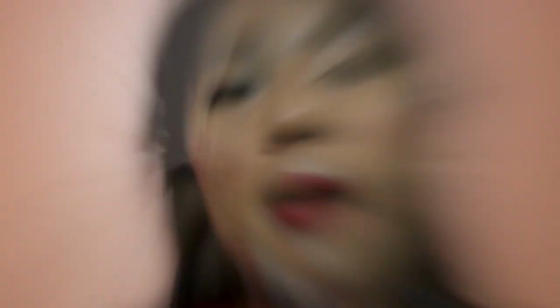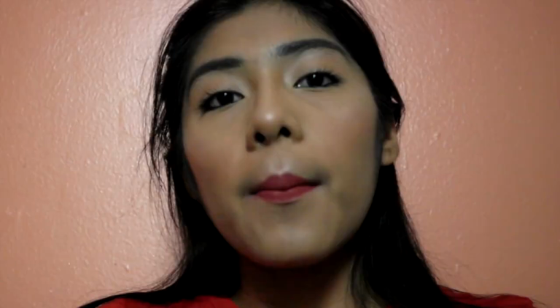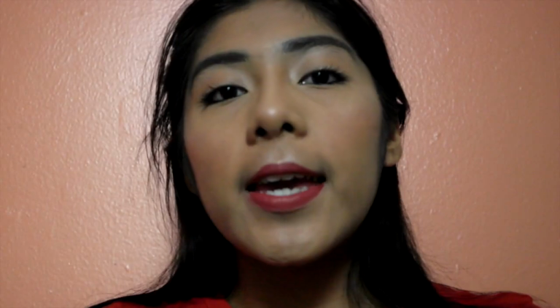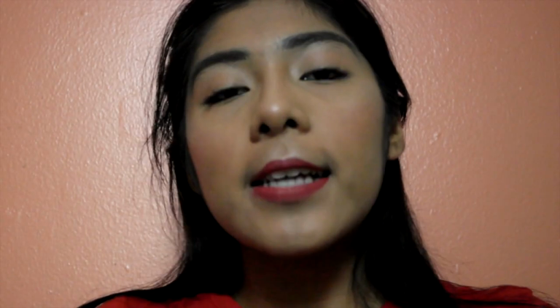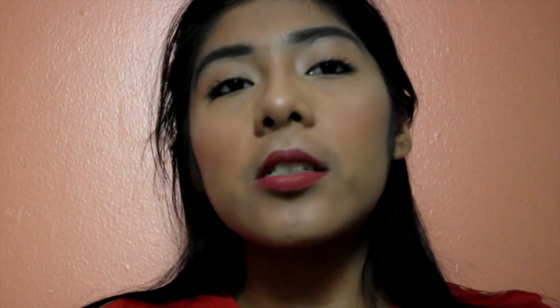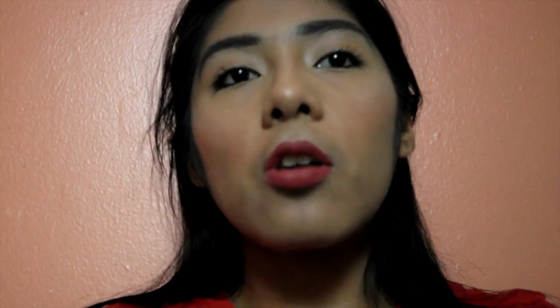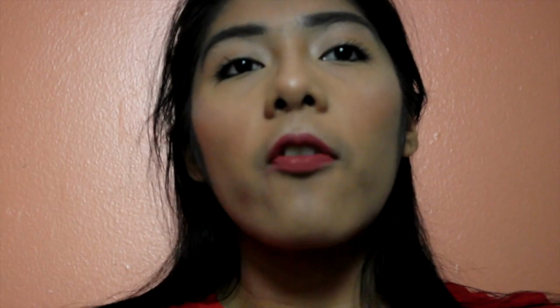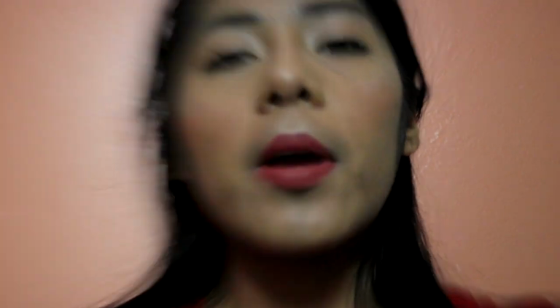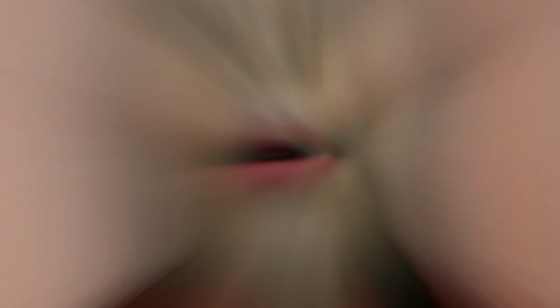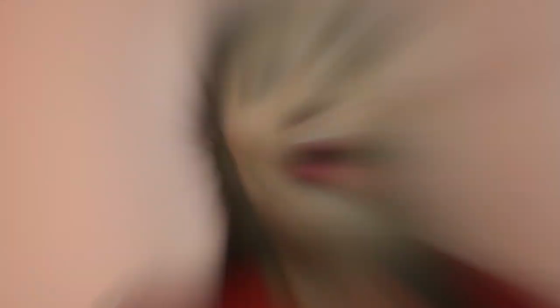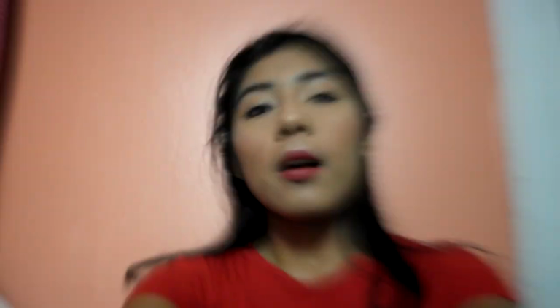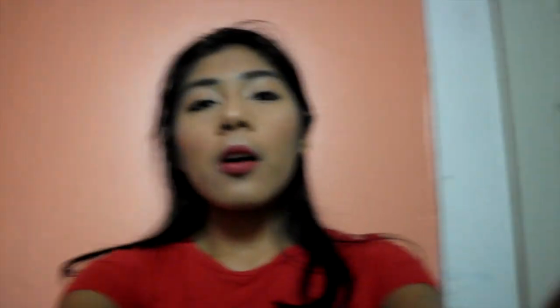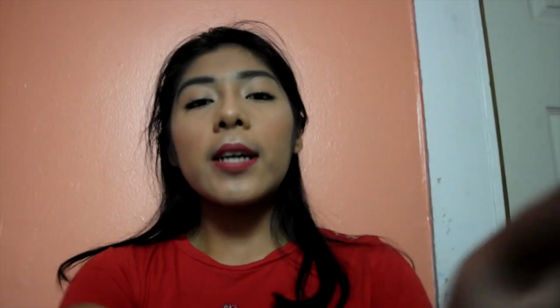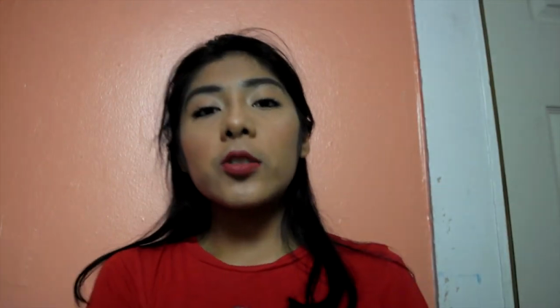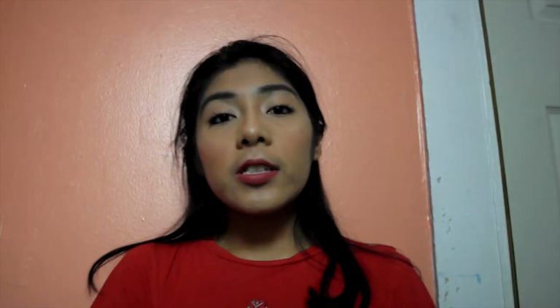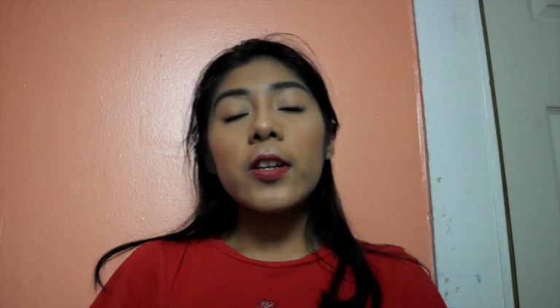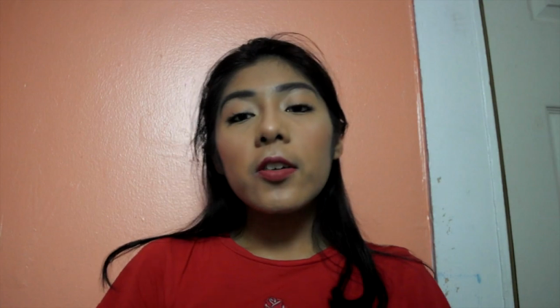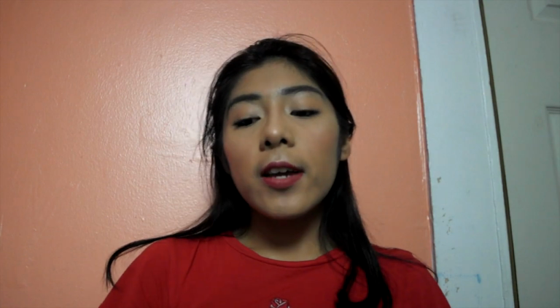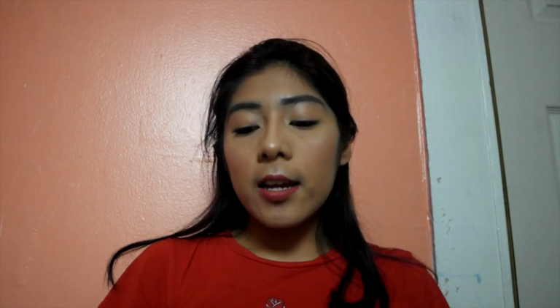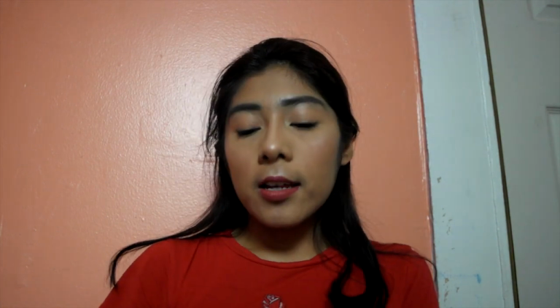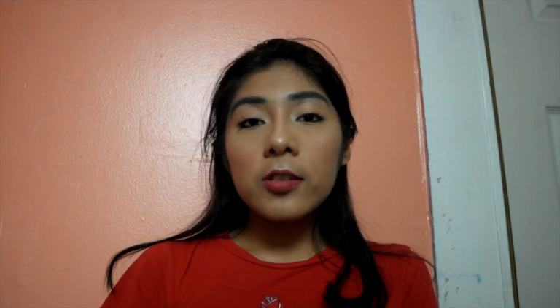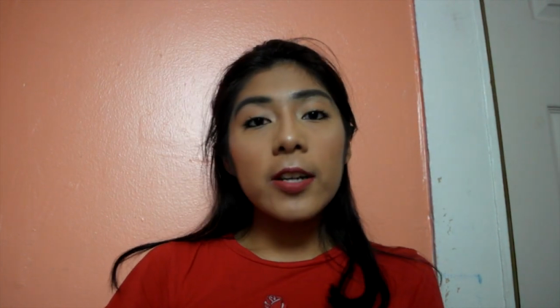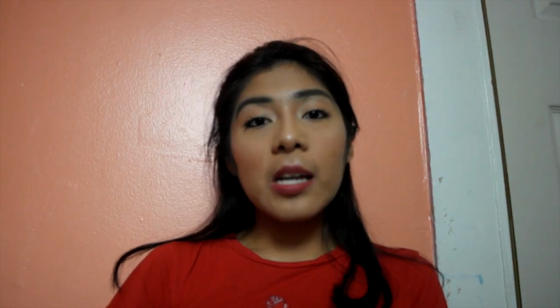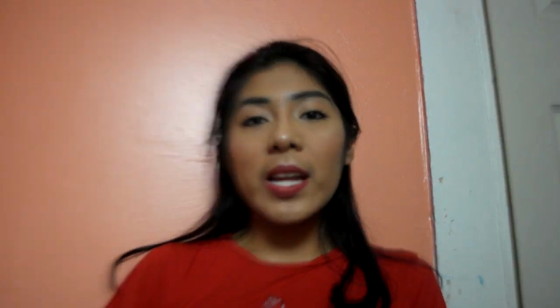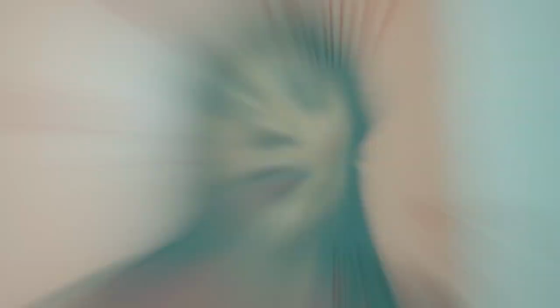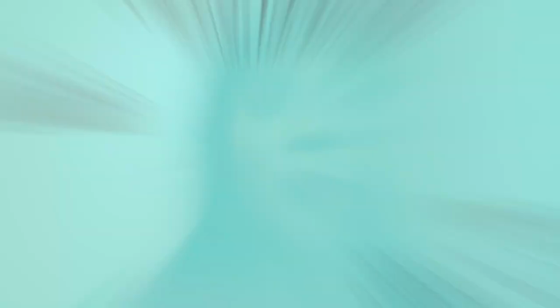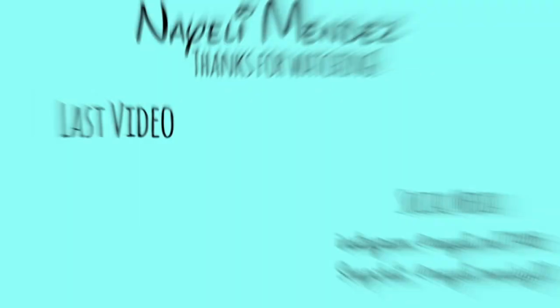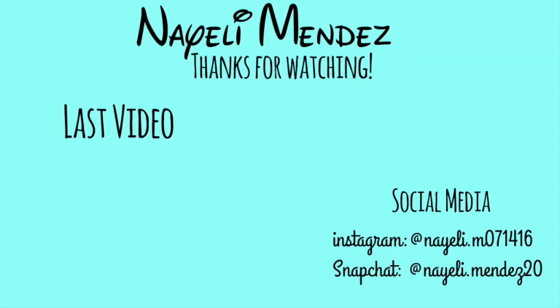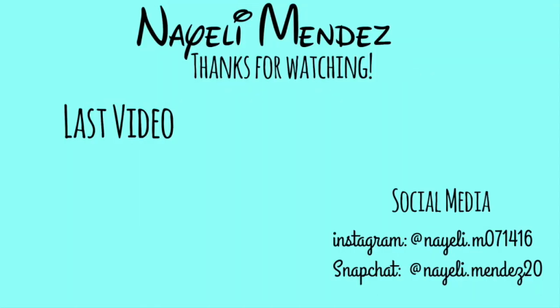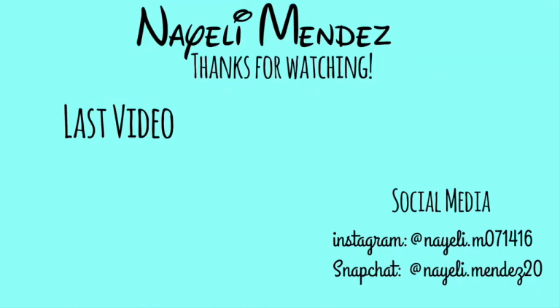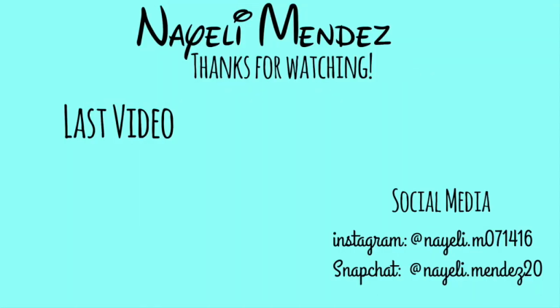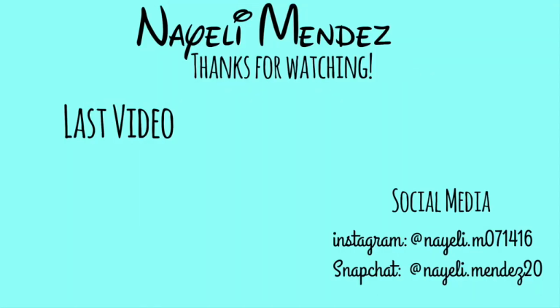But yeah guys, this is all for my makeup. I hope you guys enjoyed this video and I'll see you guys in my next video, bye!